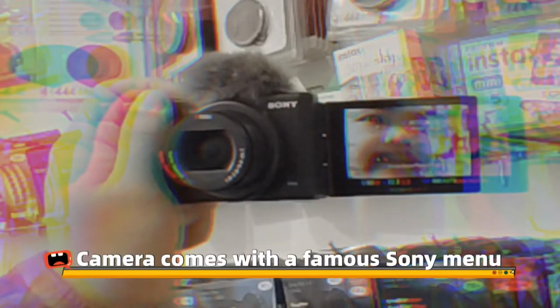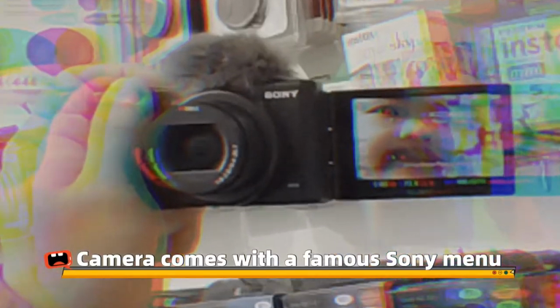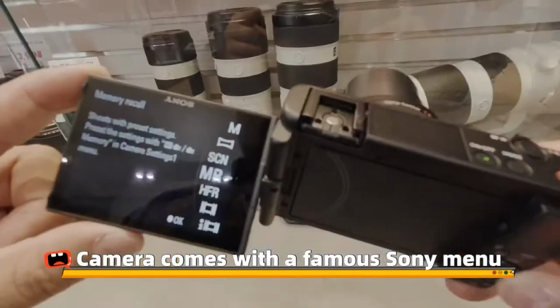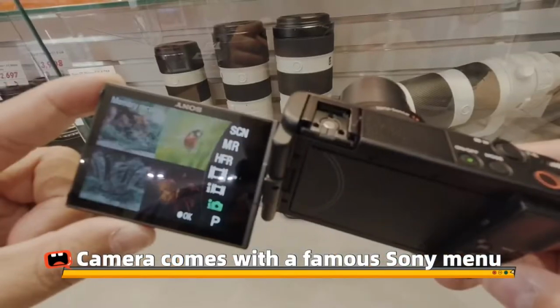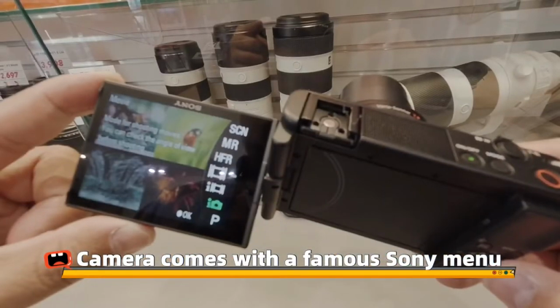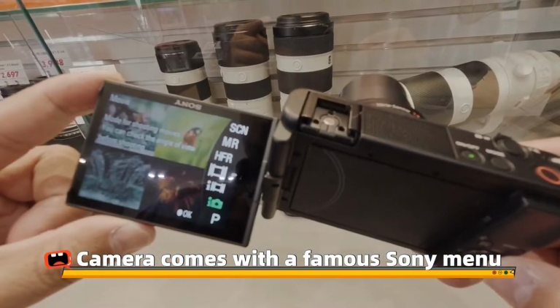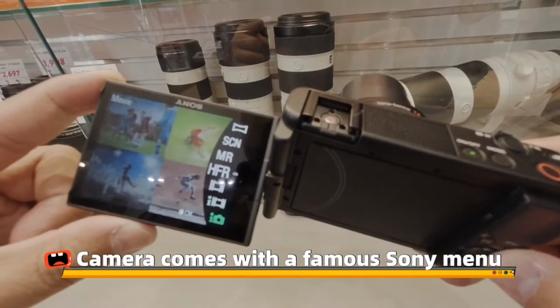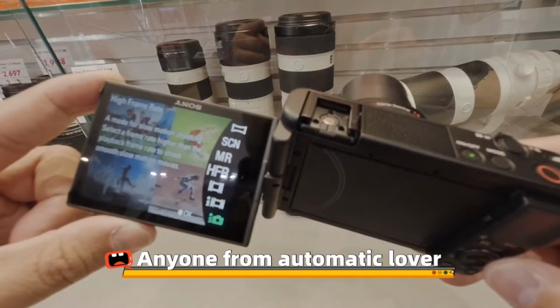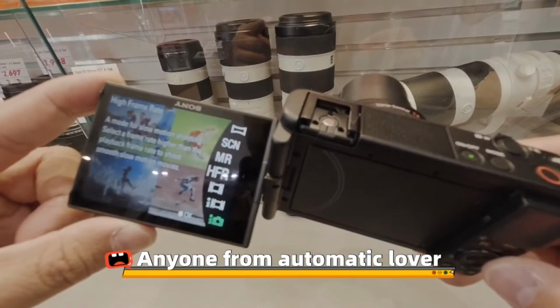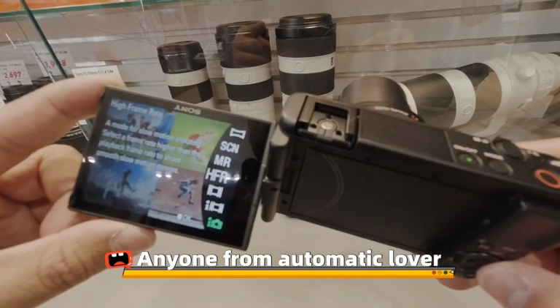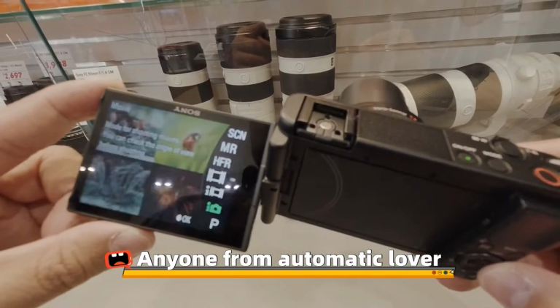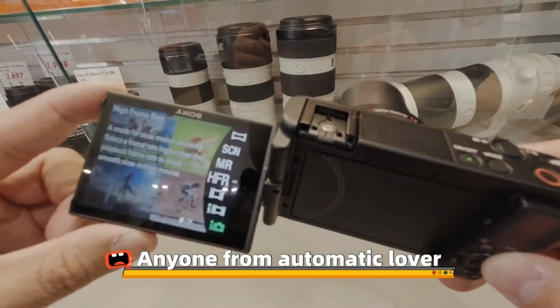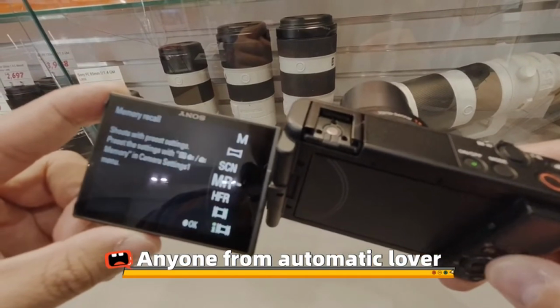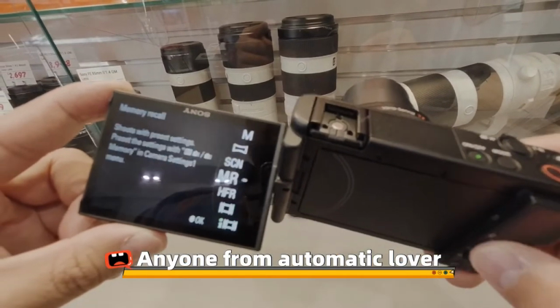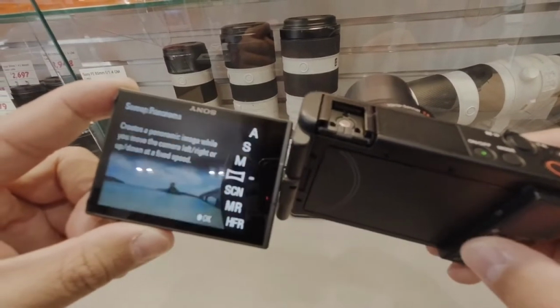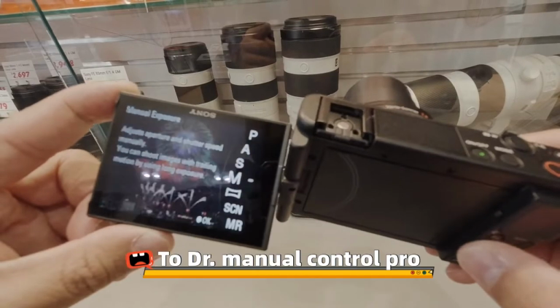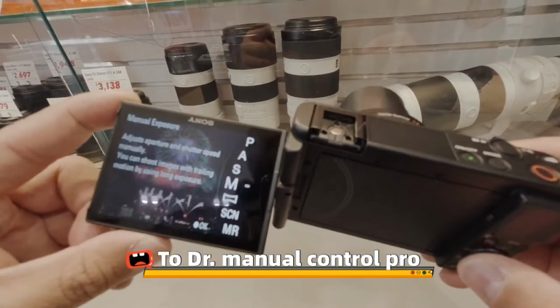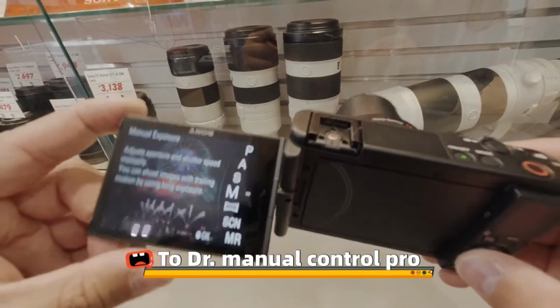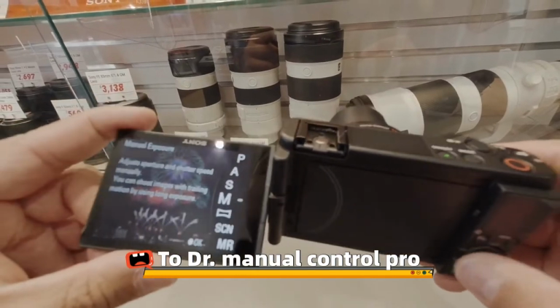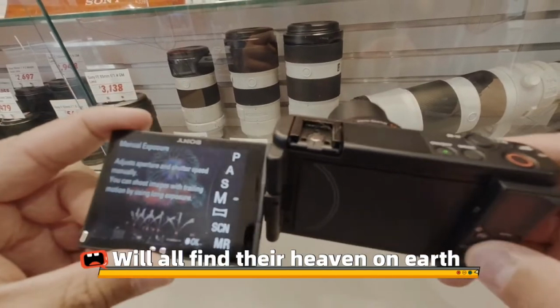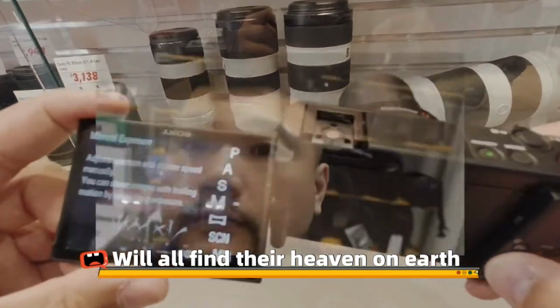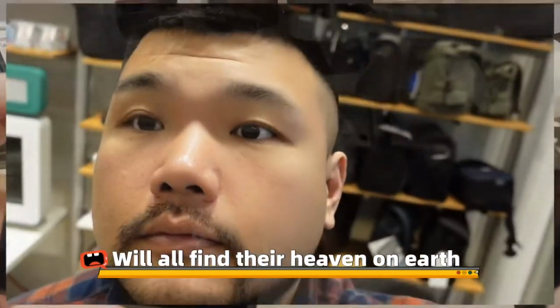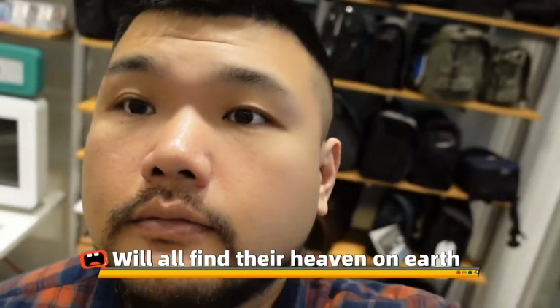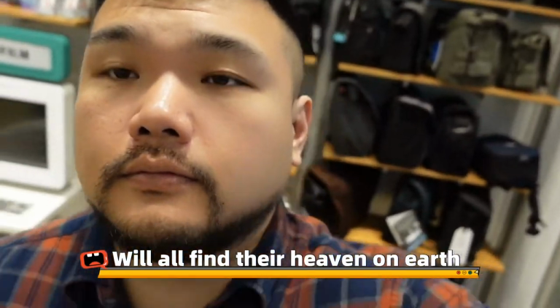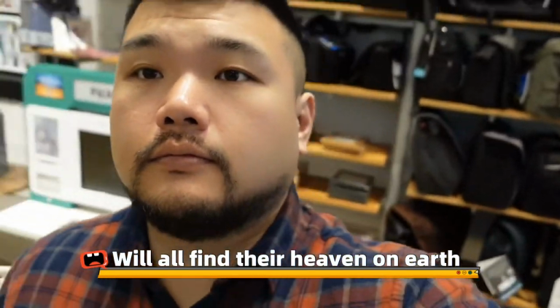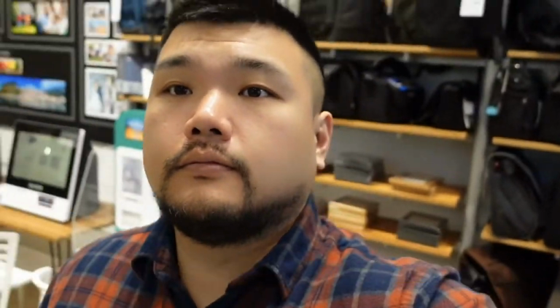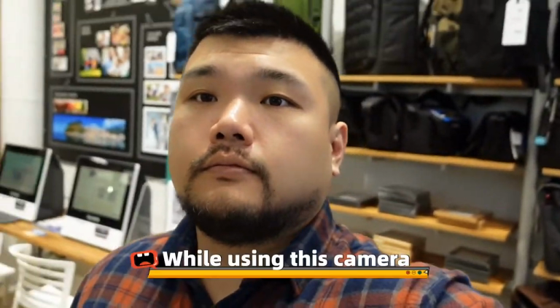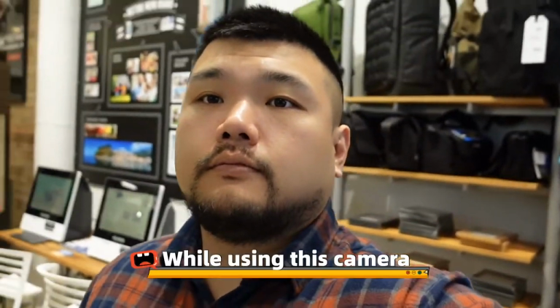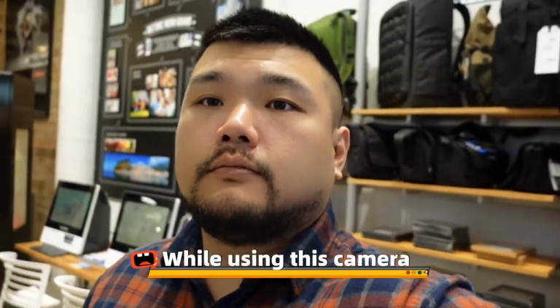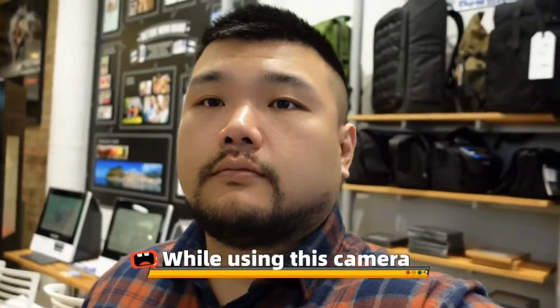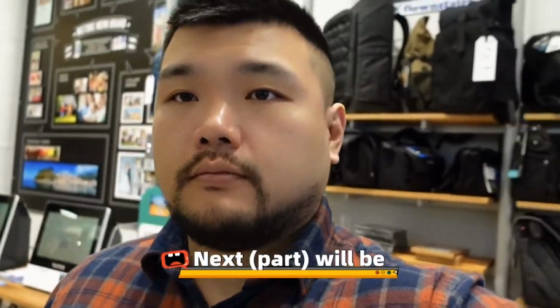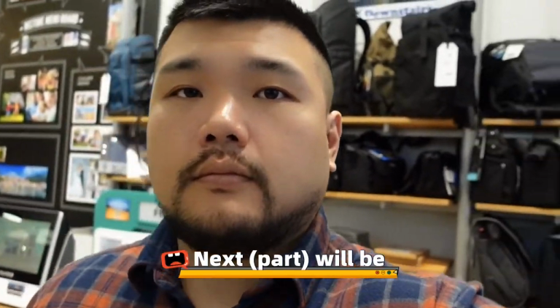The camera comes with the famous Sony menu. Anyone from automatic lover to Menu Control Pro will all find heaven on earth while using this camera.